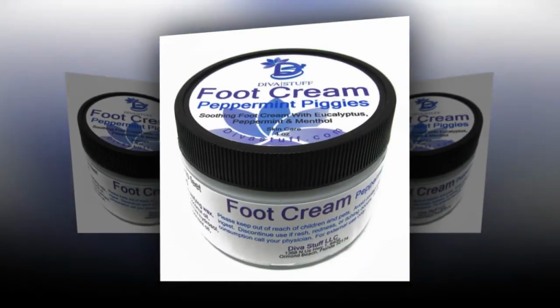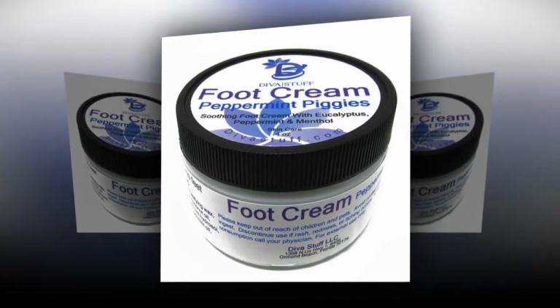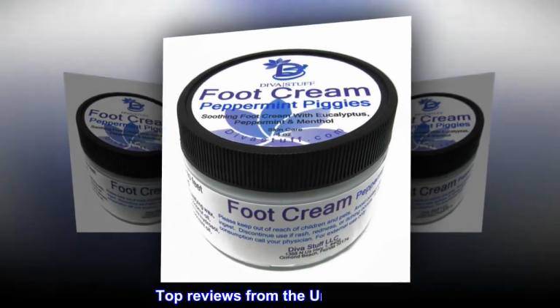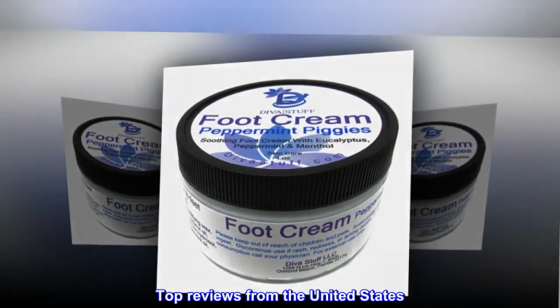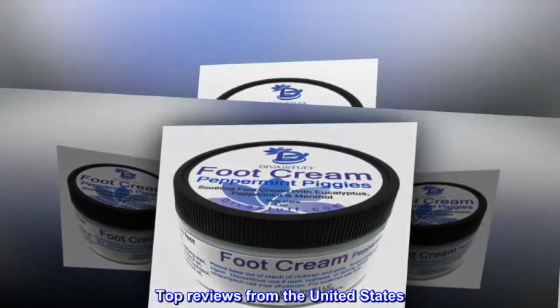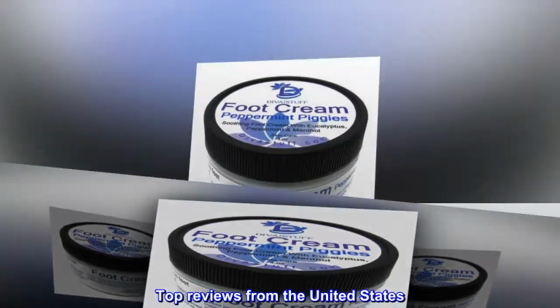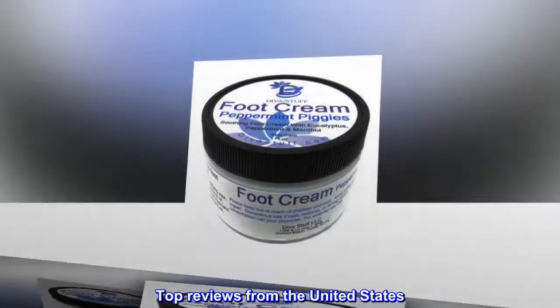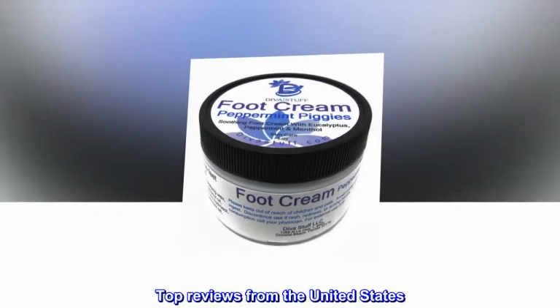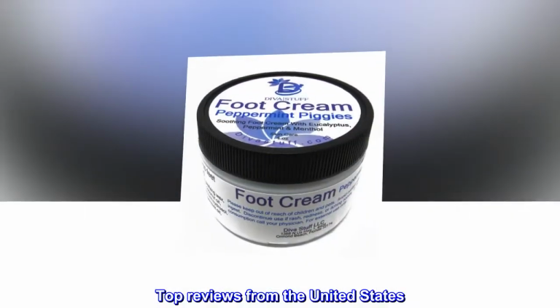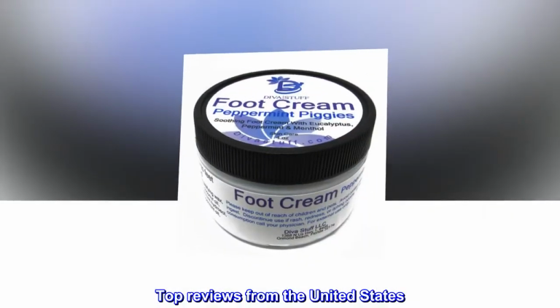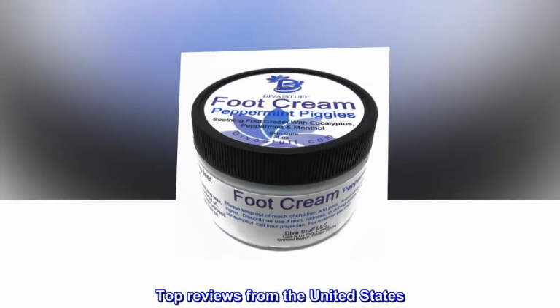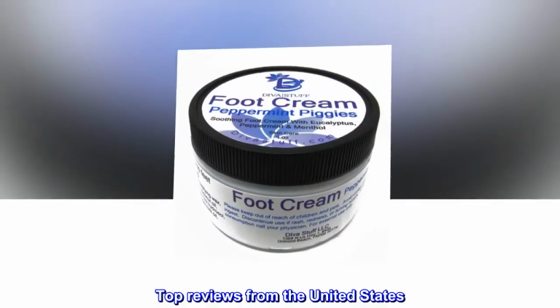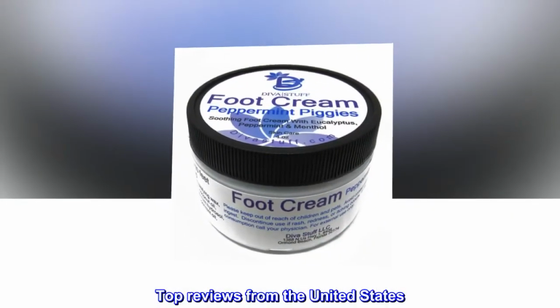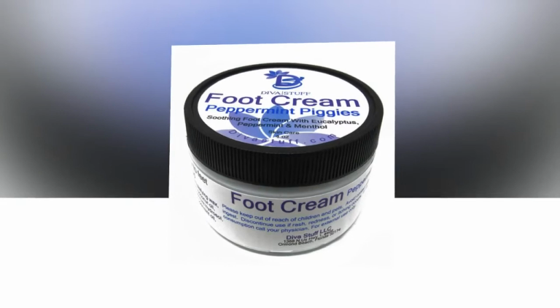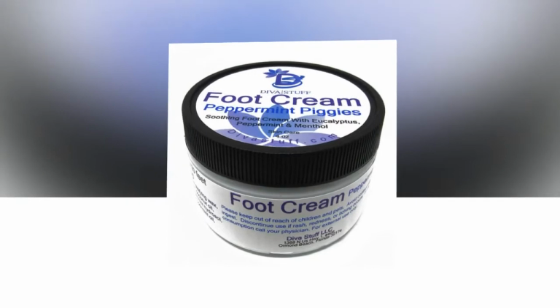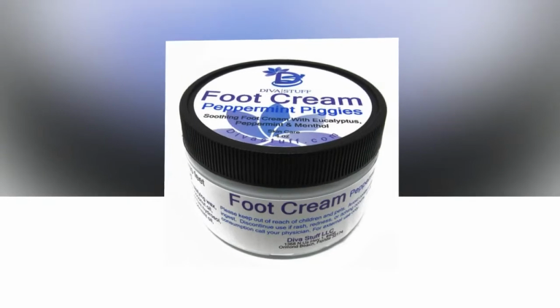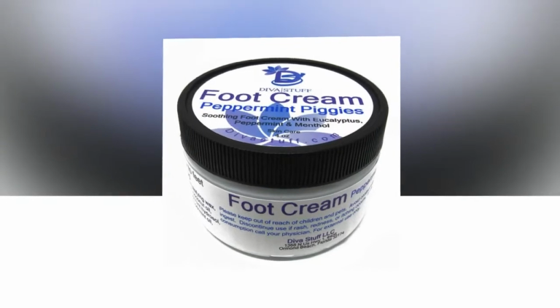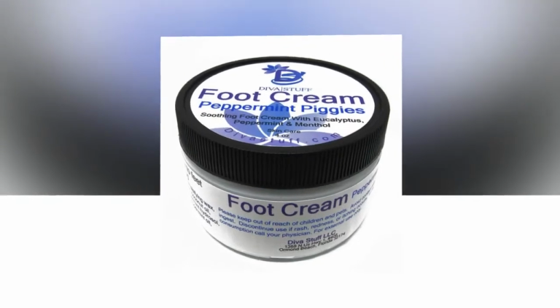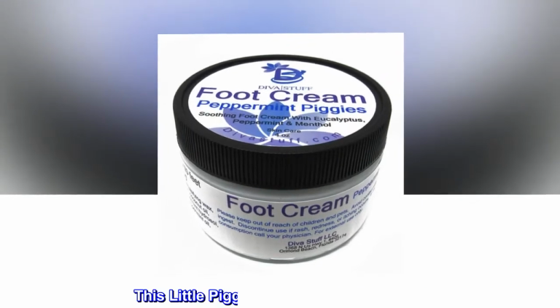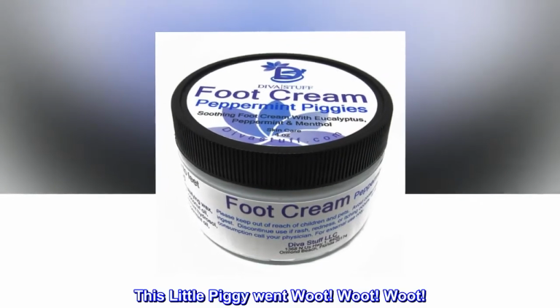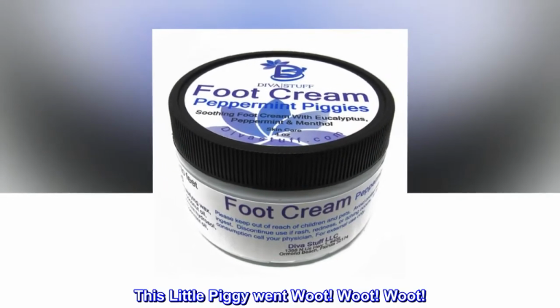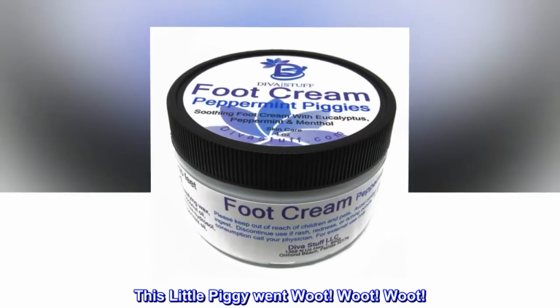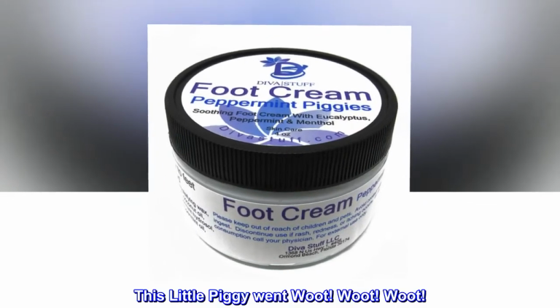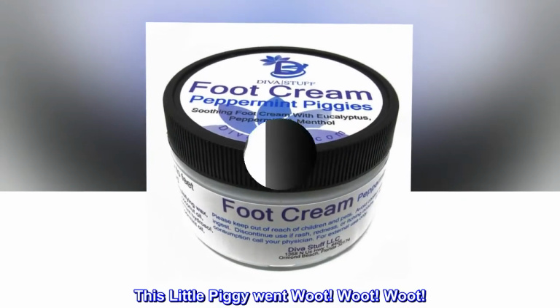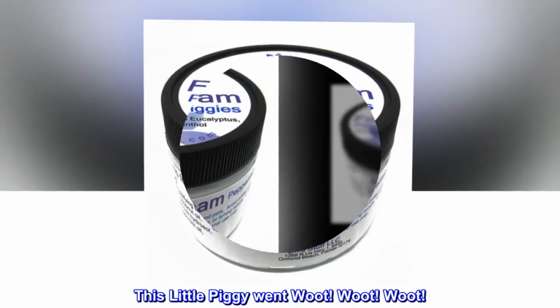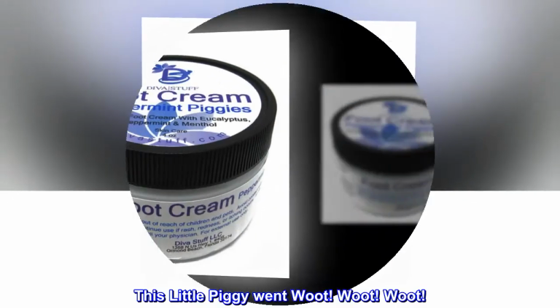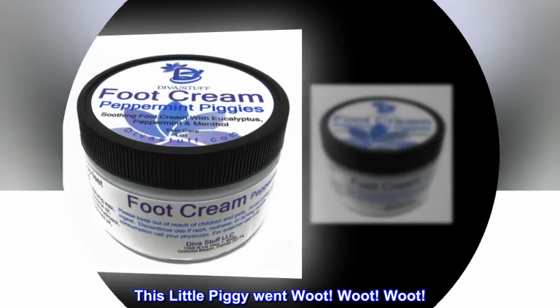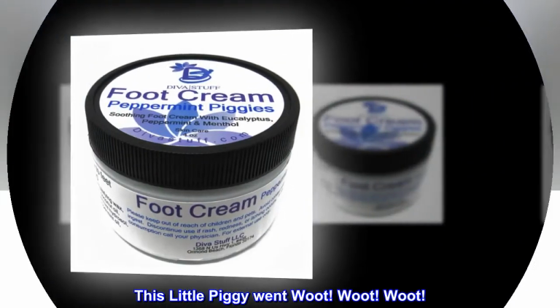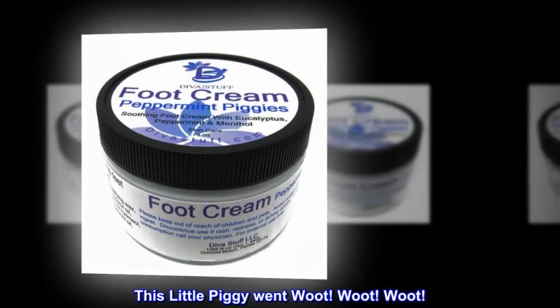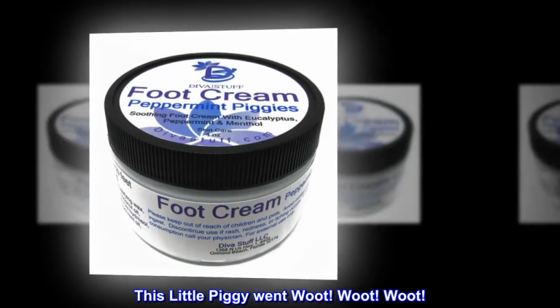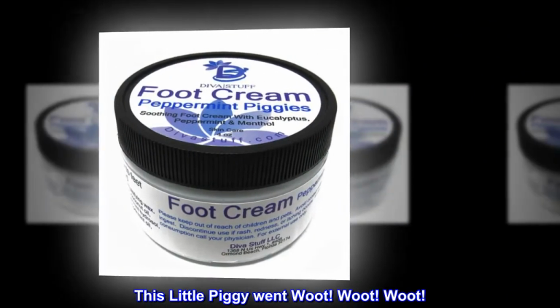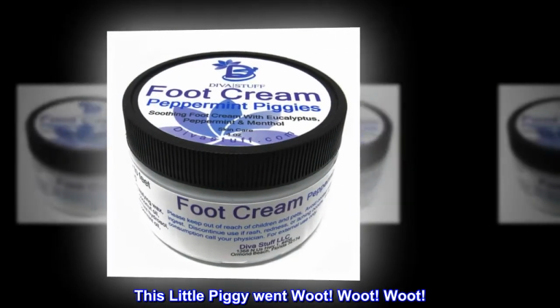Top Reviews from the United States. This little piggy went woot, woot, woot.